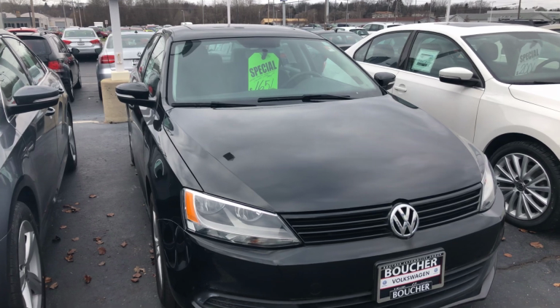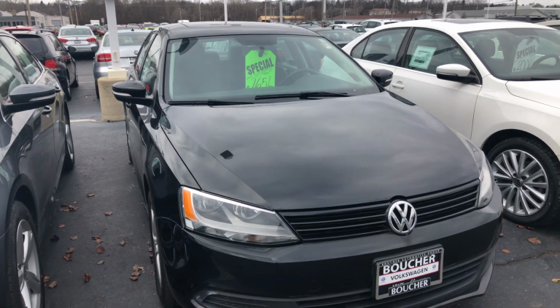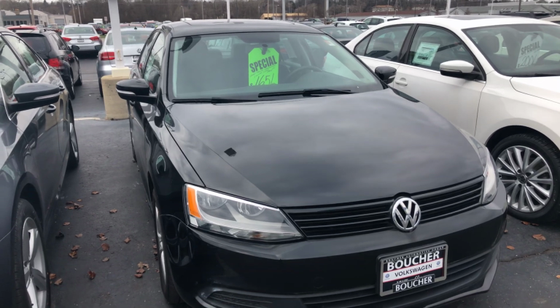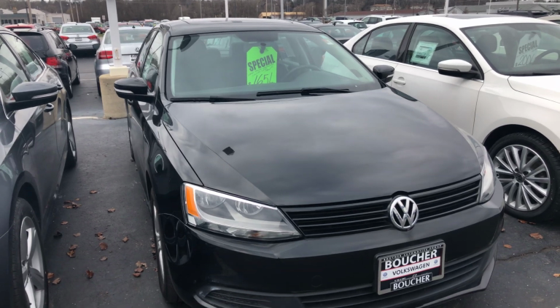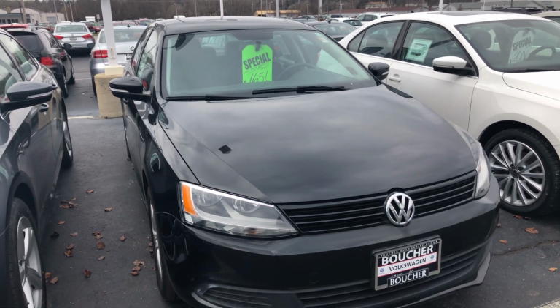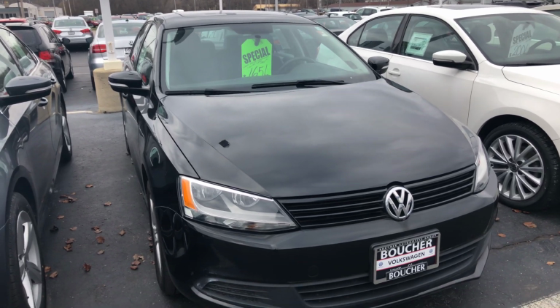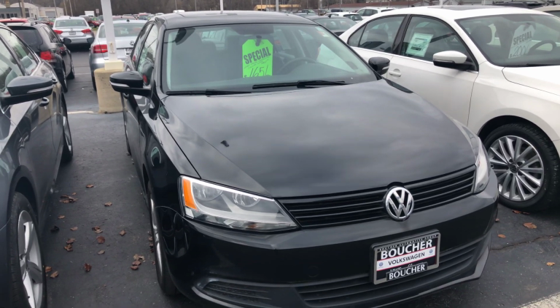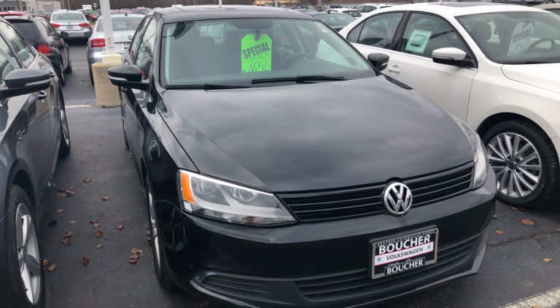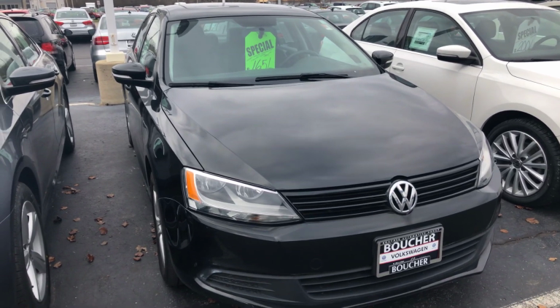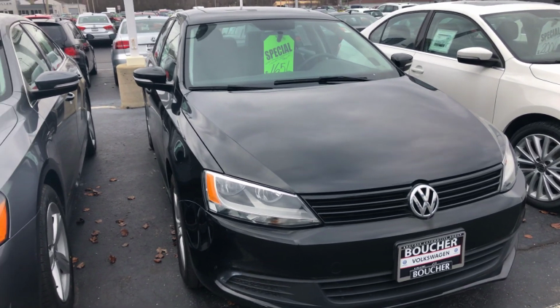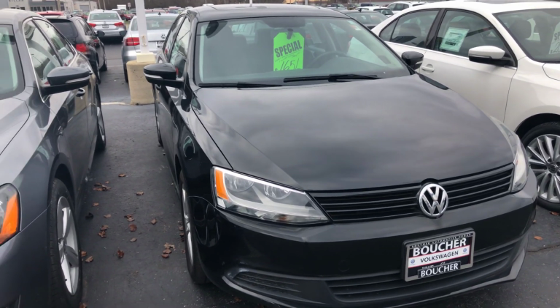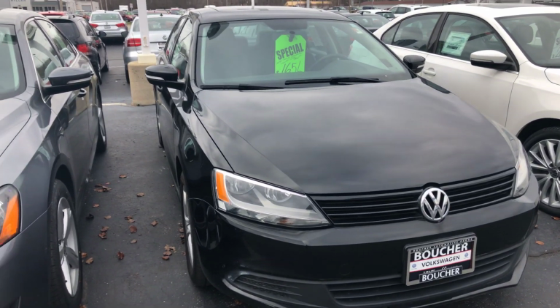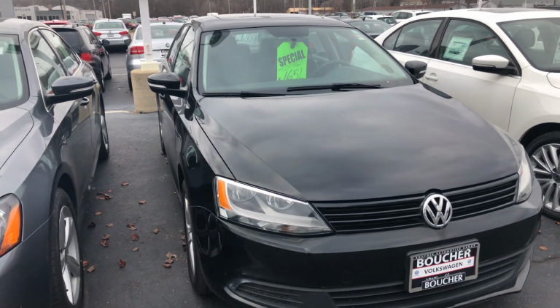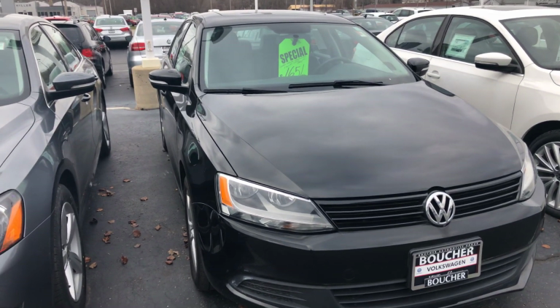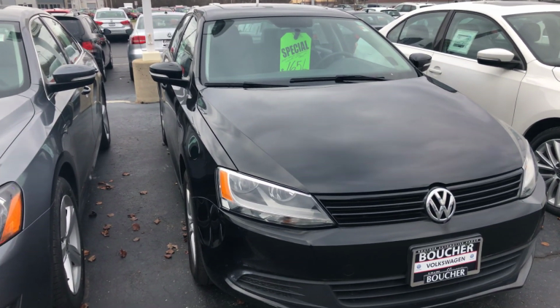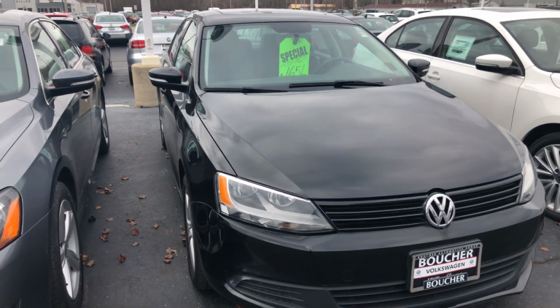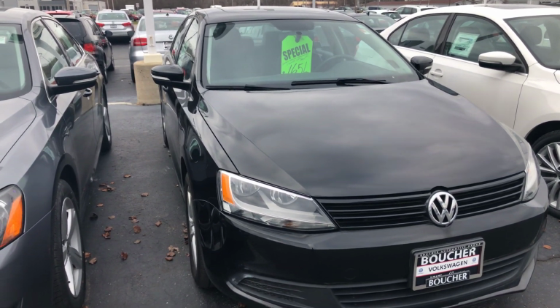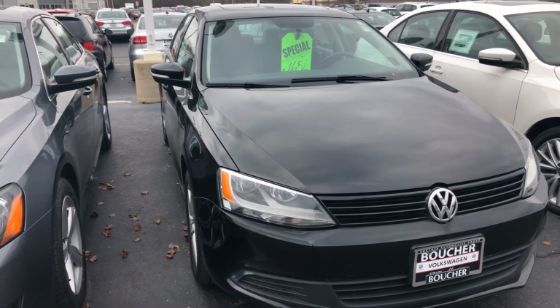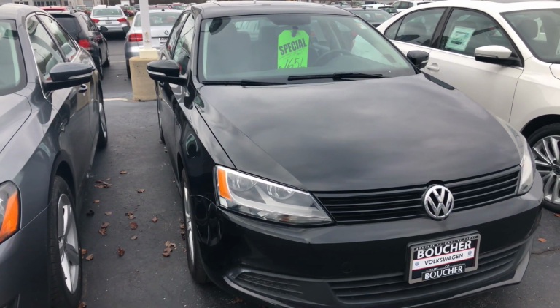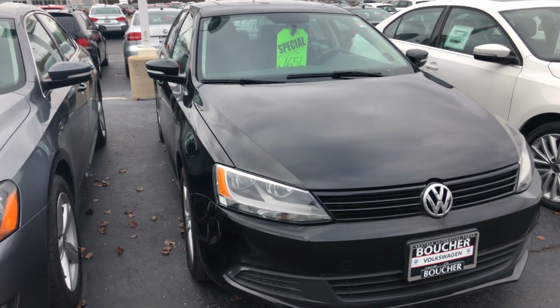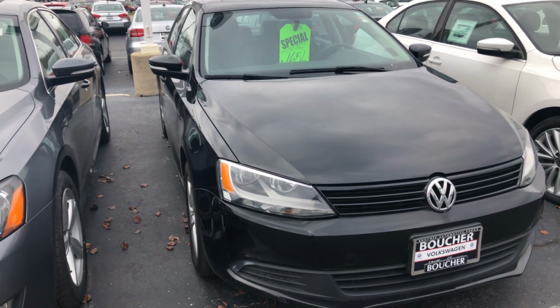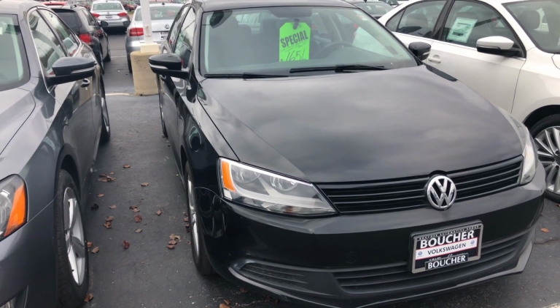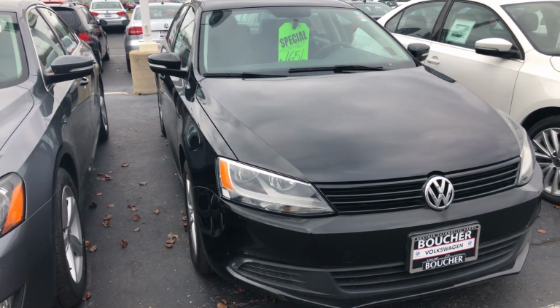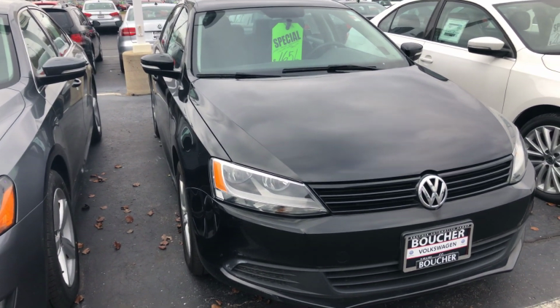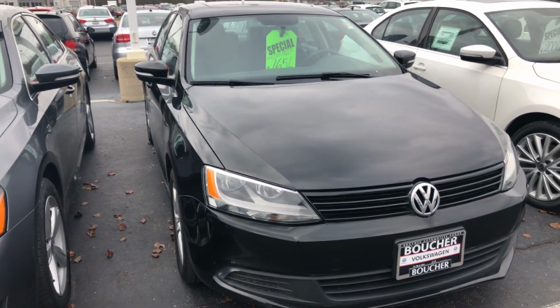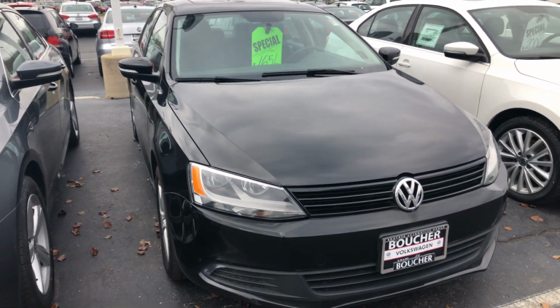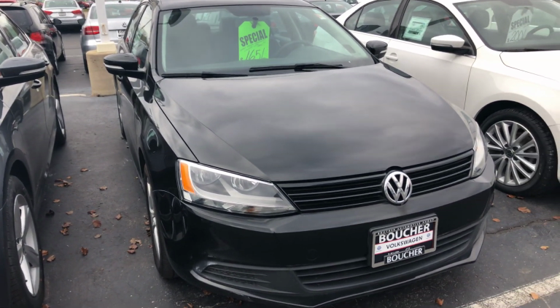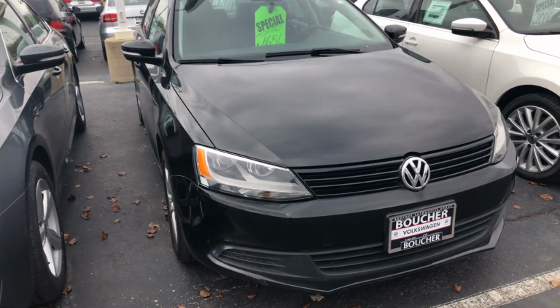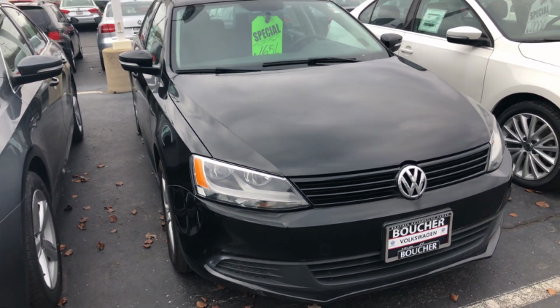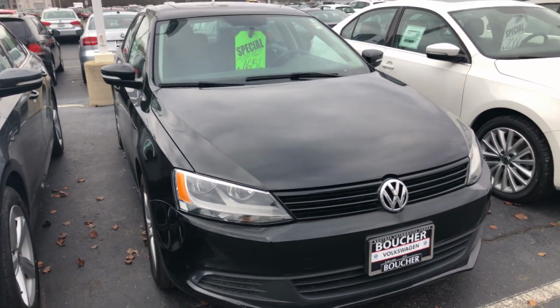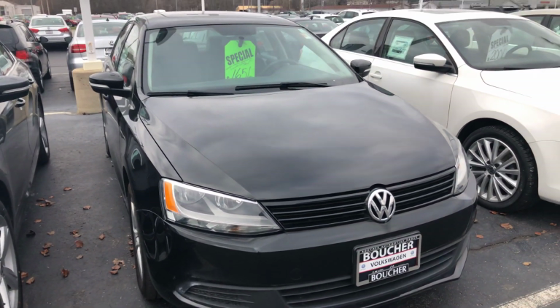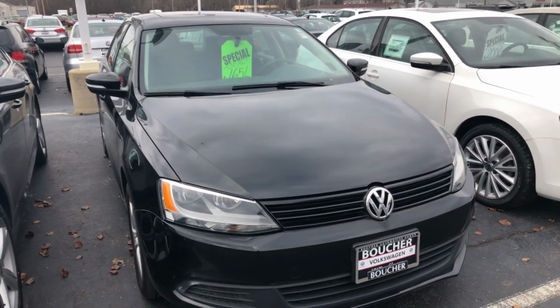It does have a one-owner clean Carfax report. You can reach me here at 414-525-1100. Again, my name is Nick.